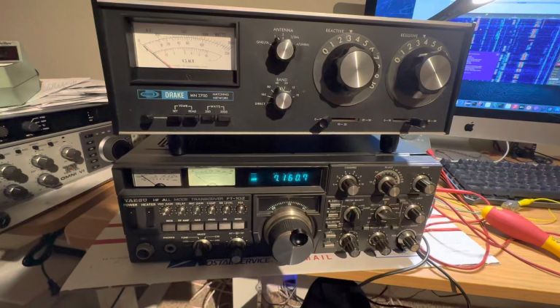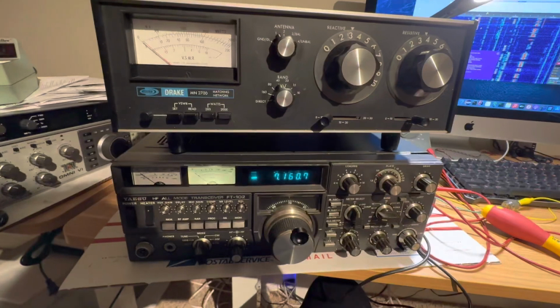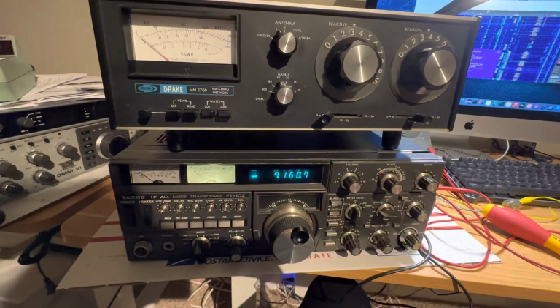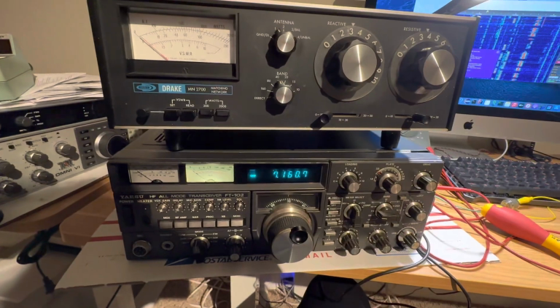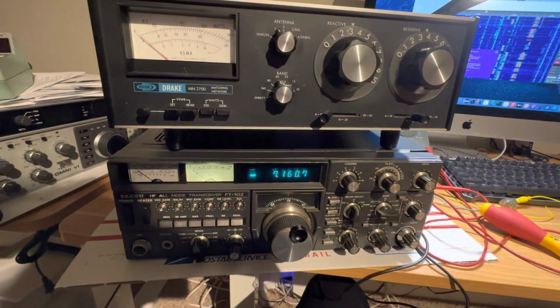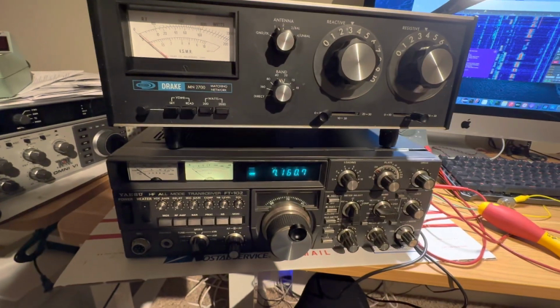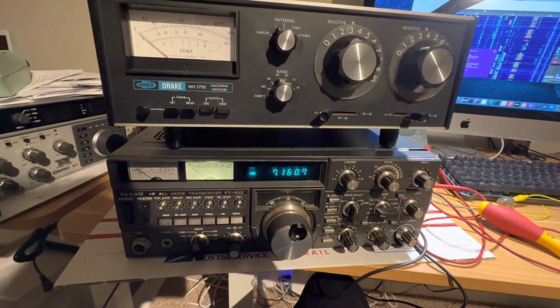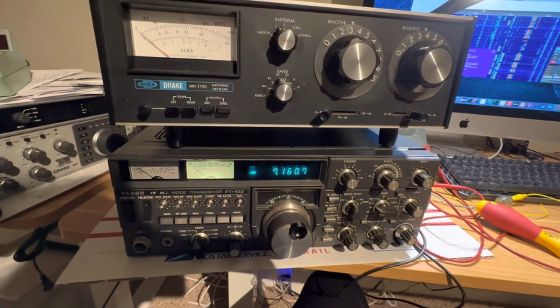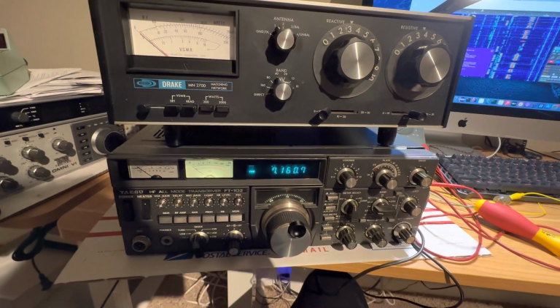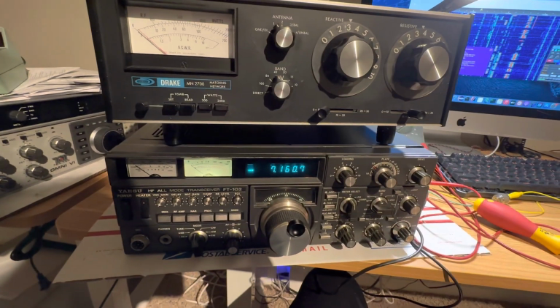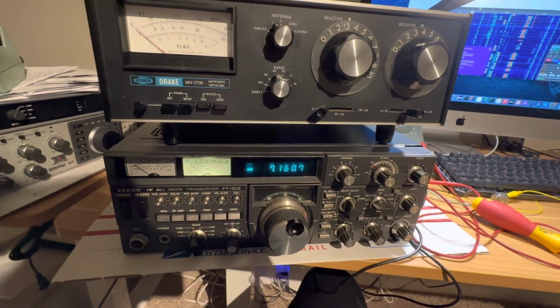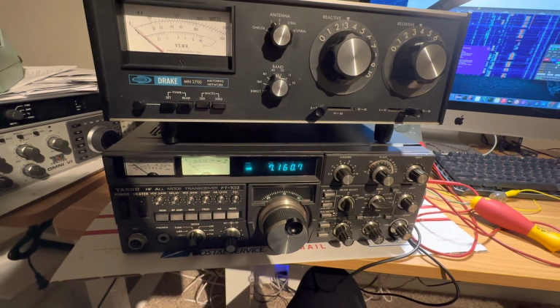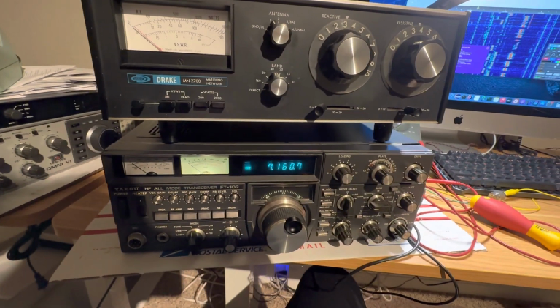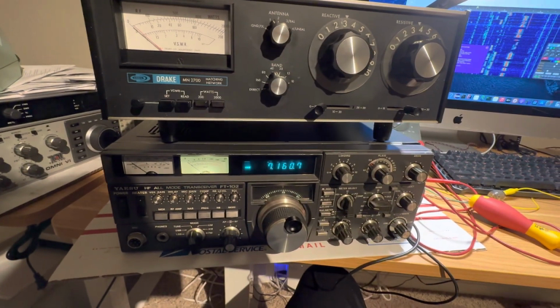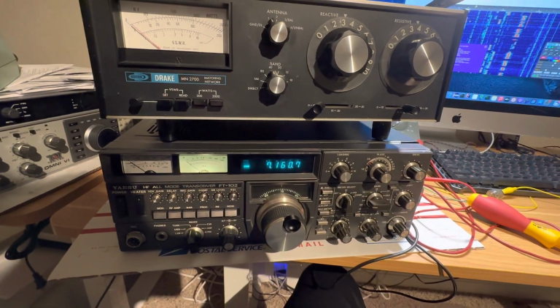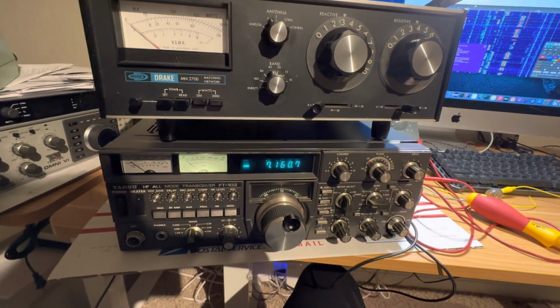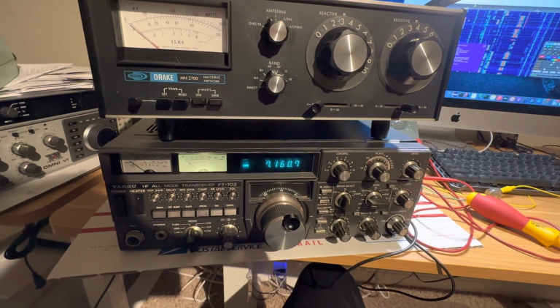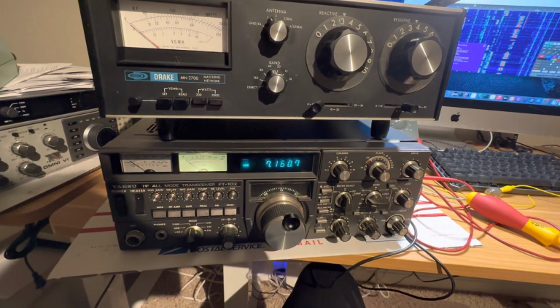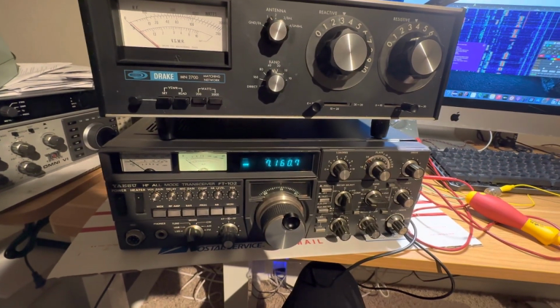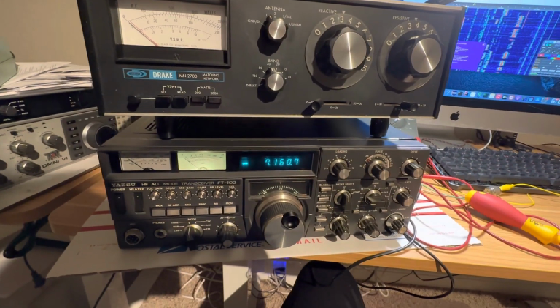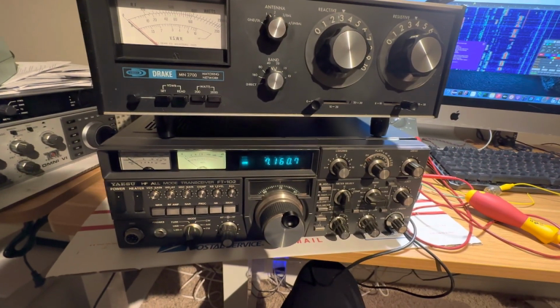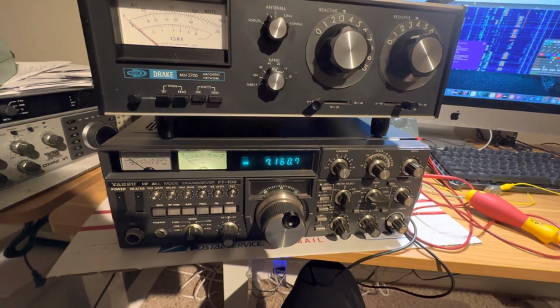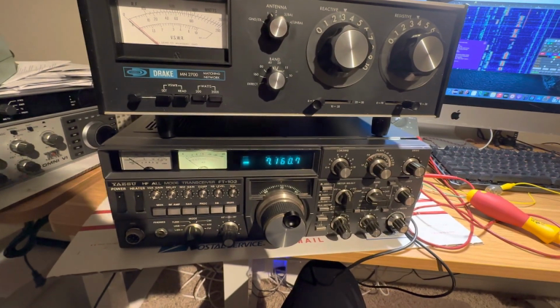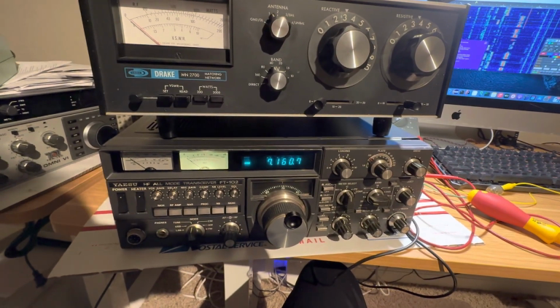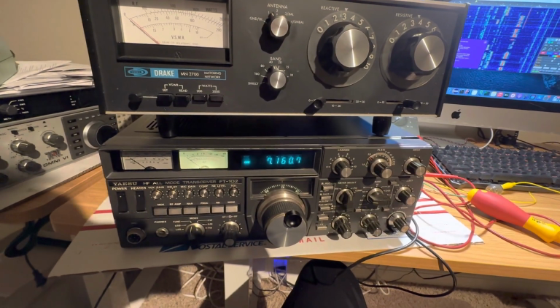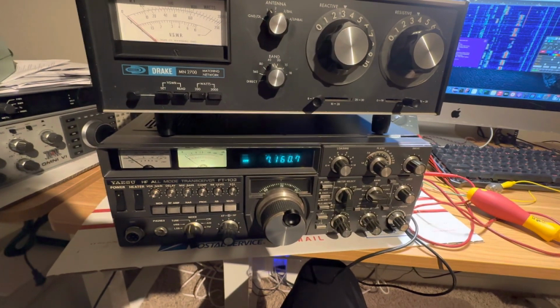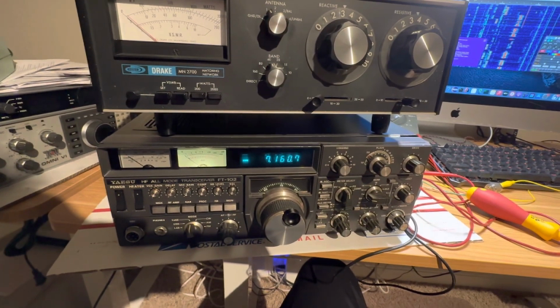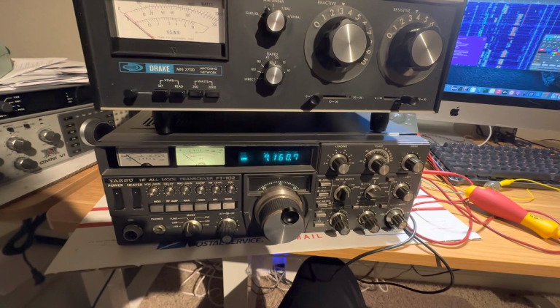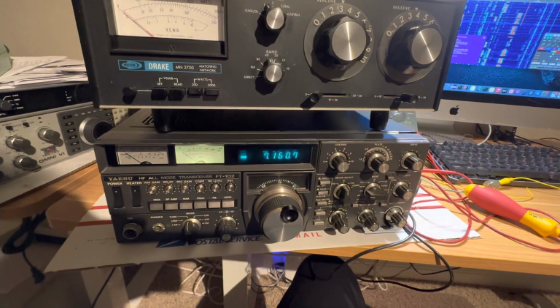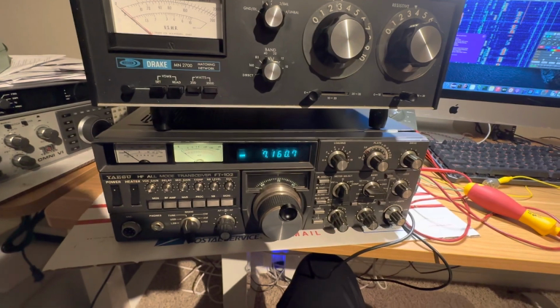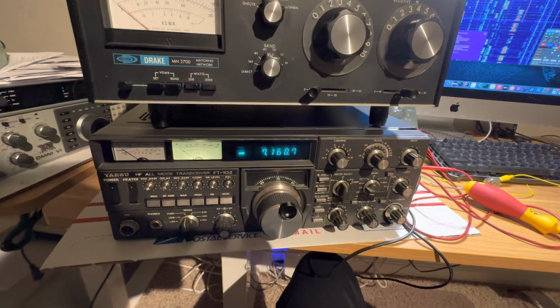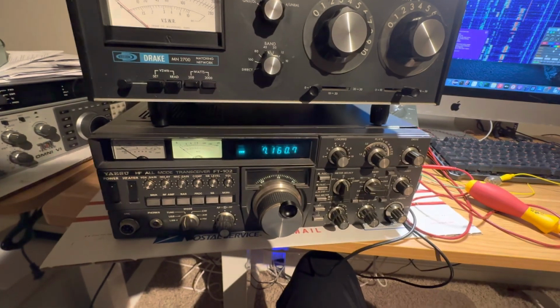Well, hello, friends and followers. So here's a little transmitter test of the FT-102.